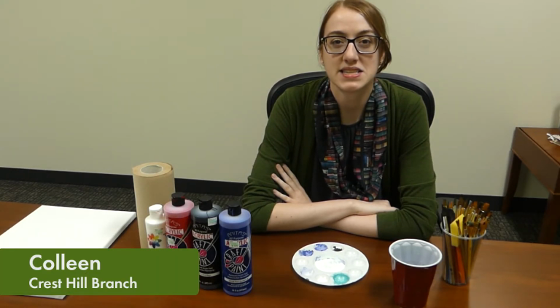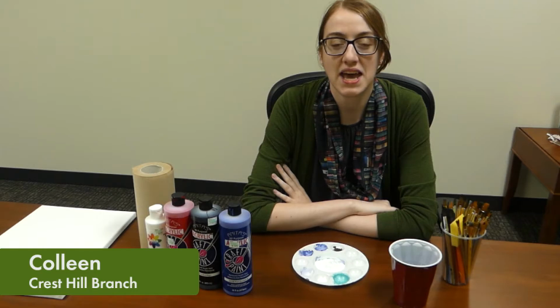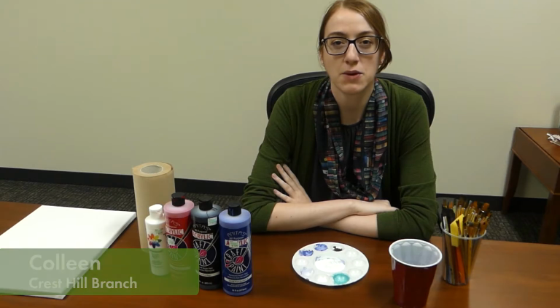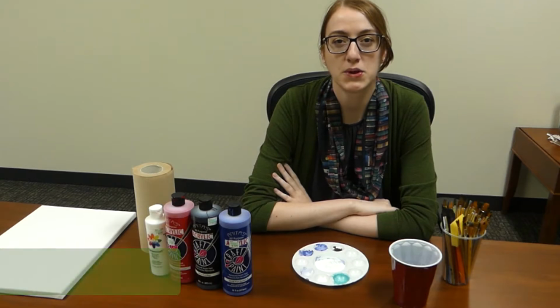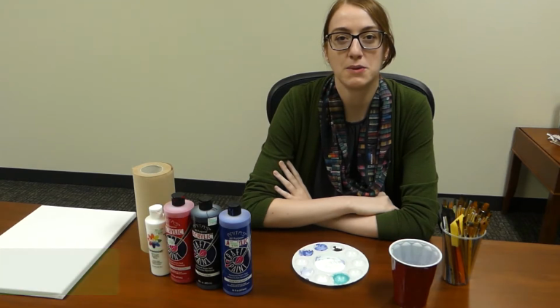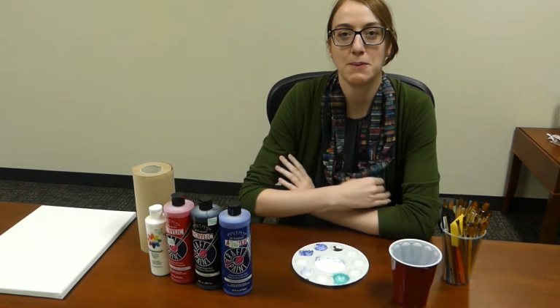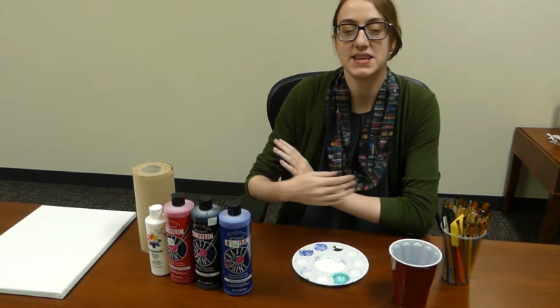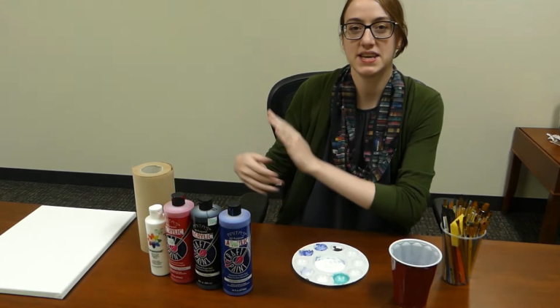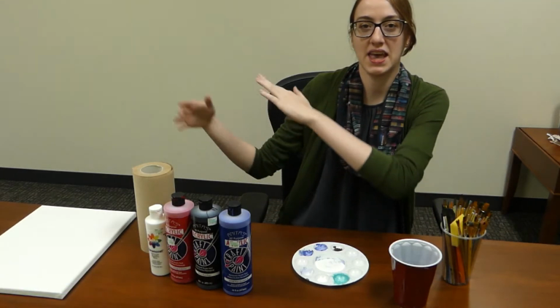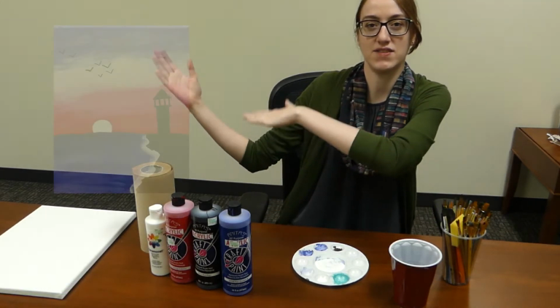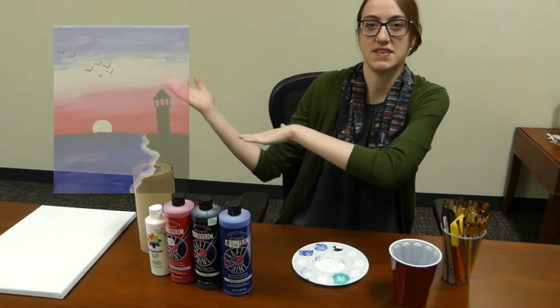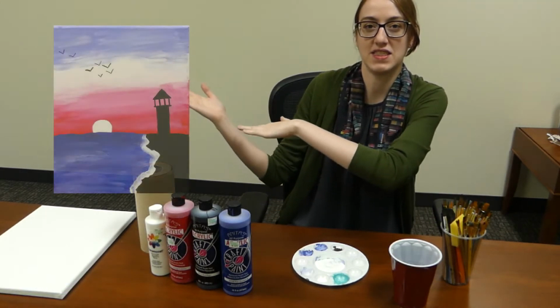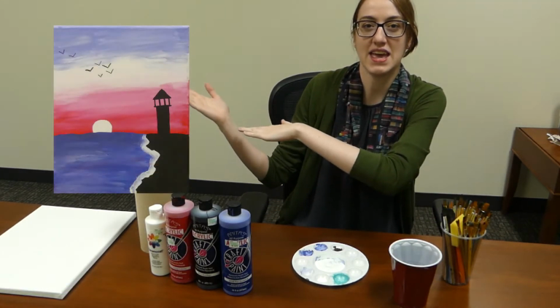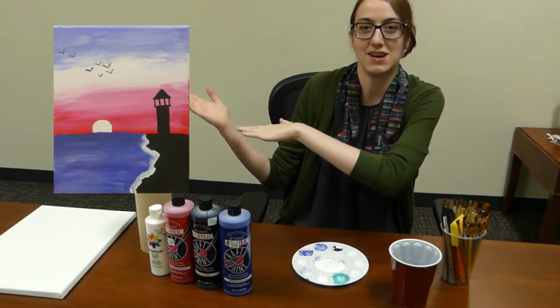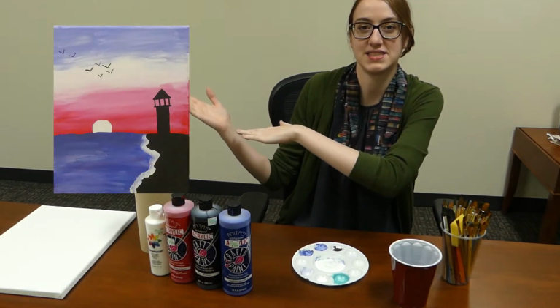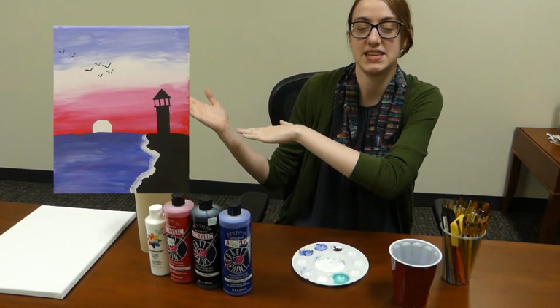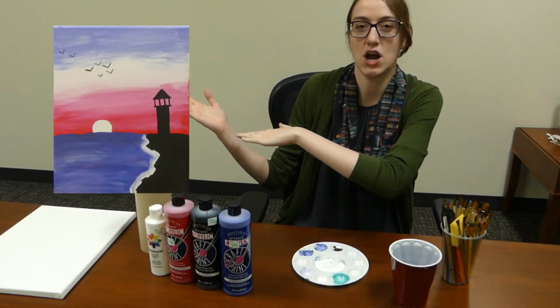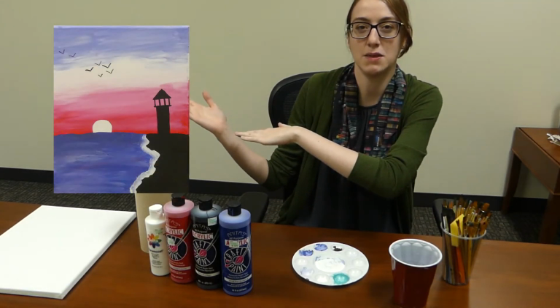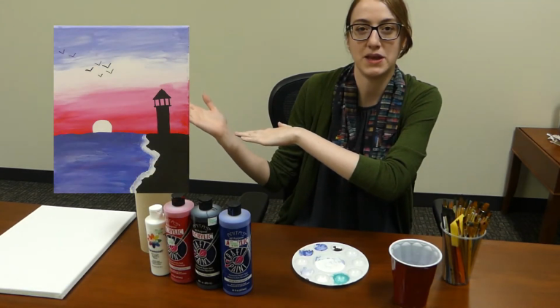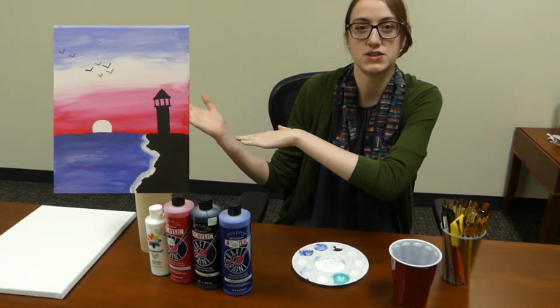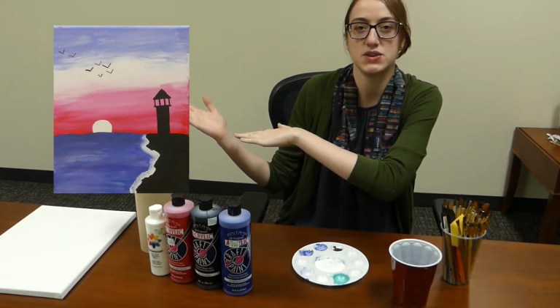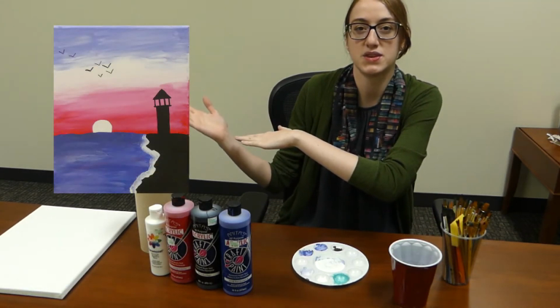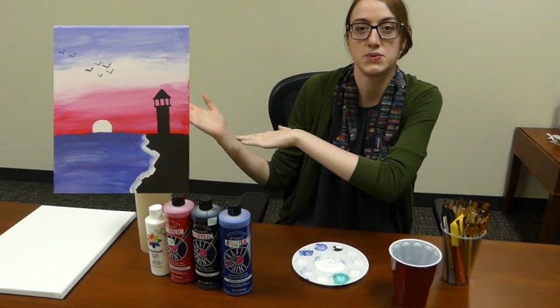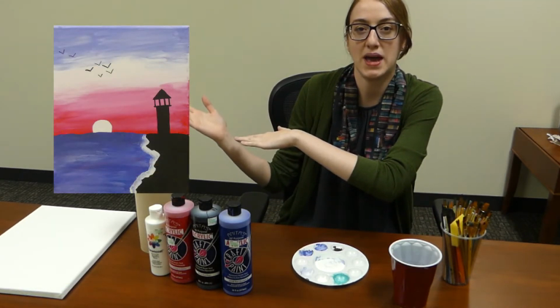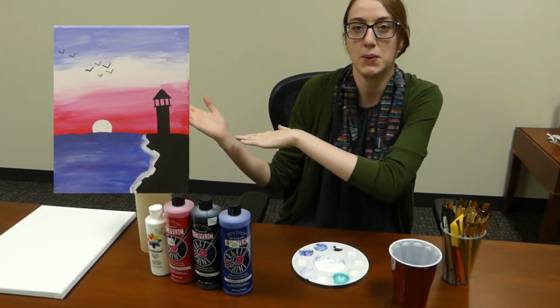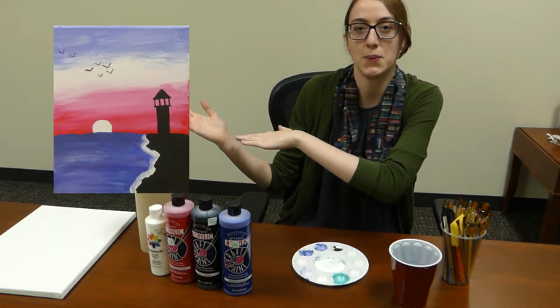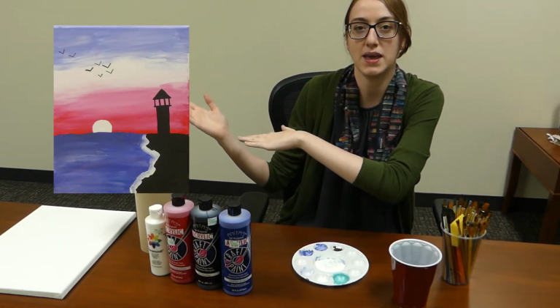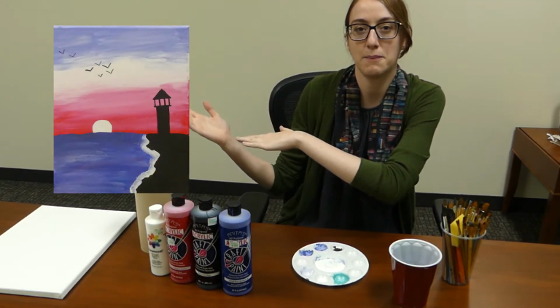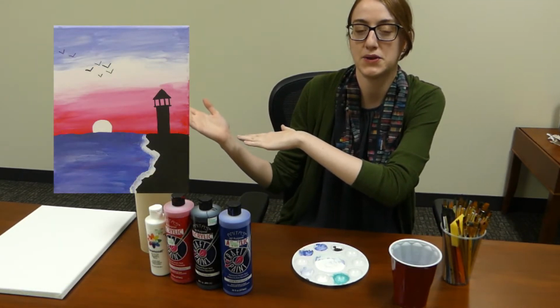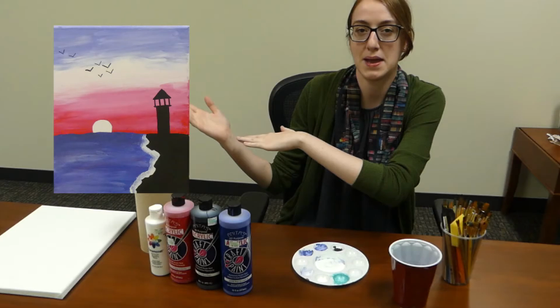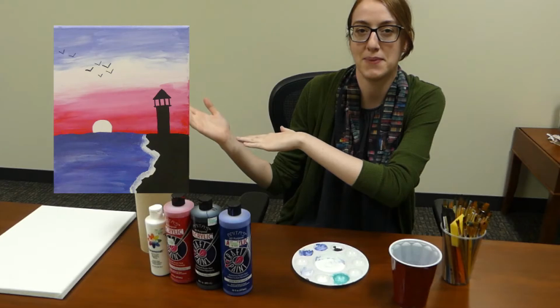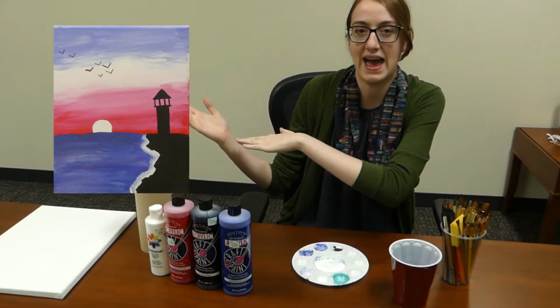Tonight we're going to be painting a canvas of a lighthouse seen on the beach using red, white, blue, and black.